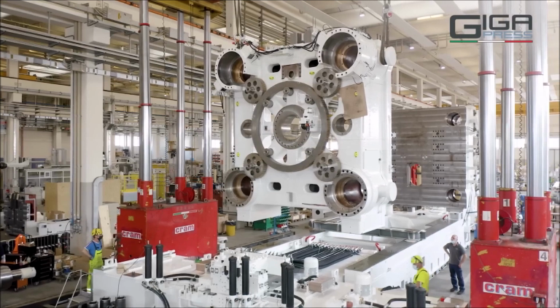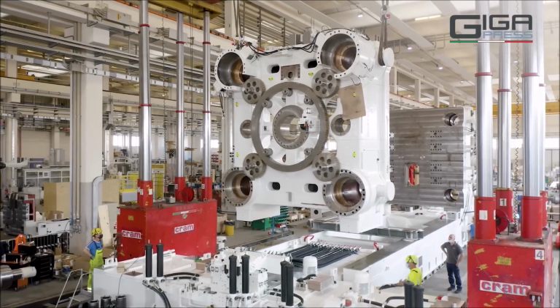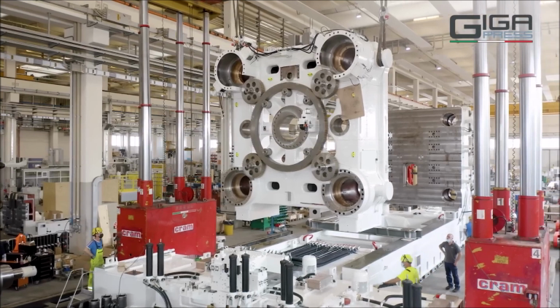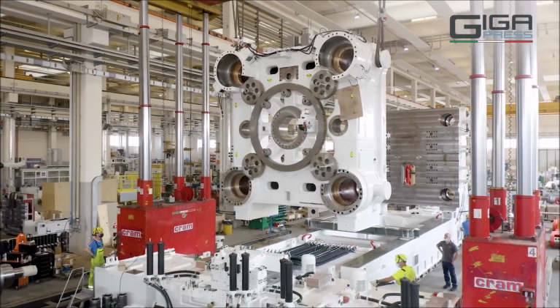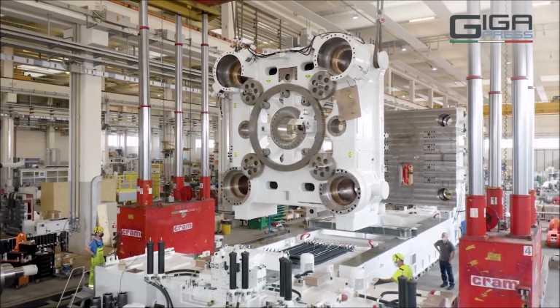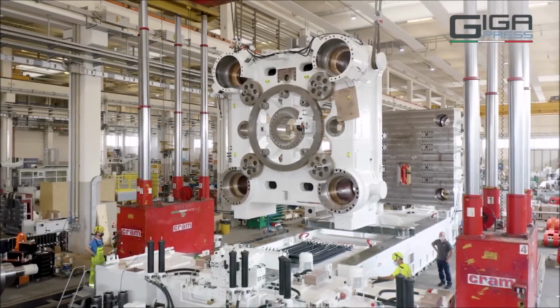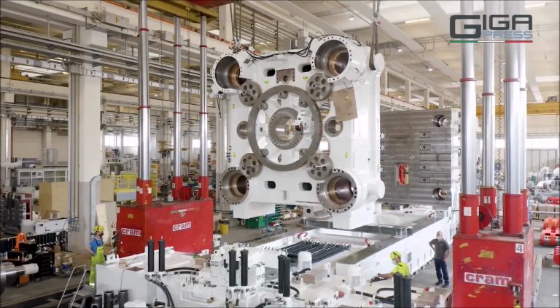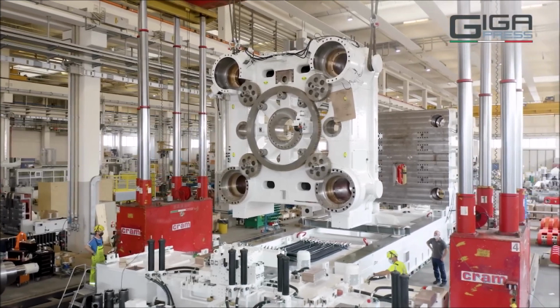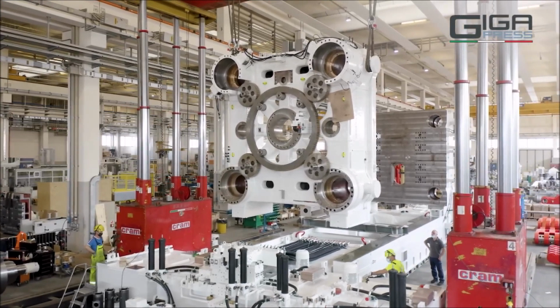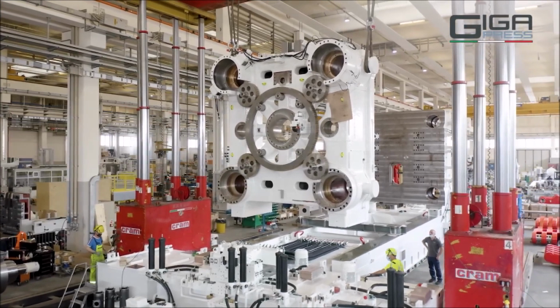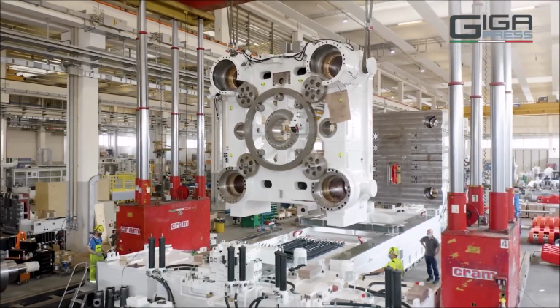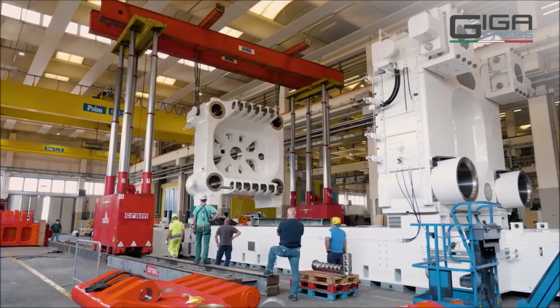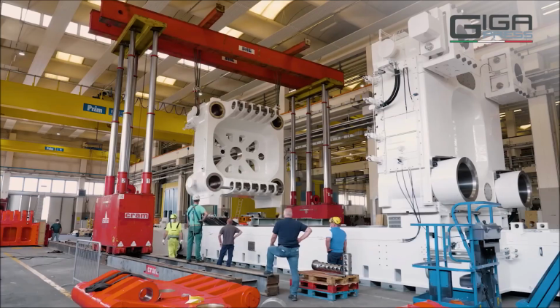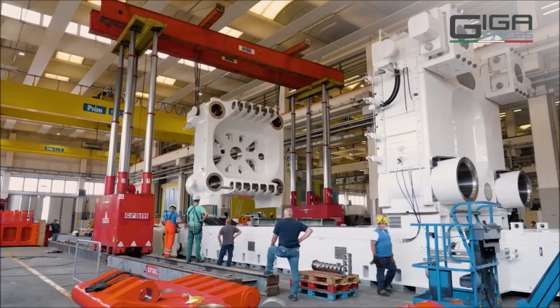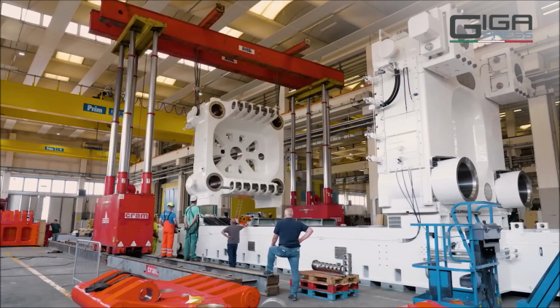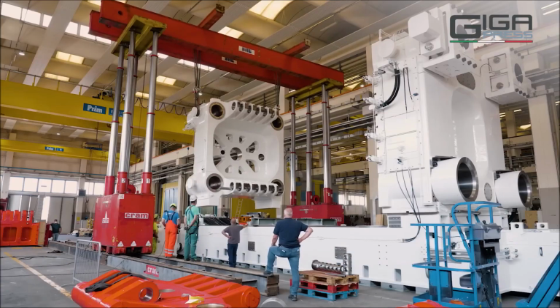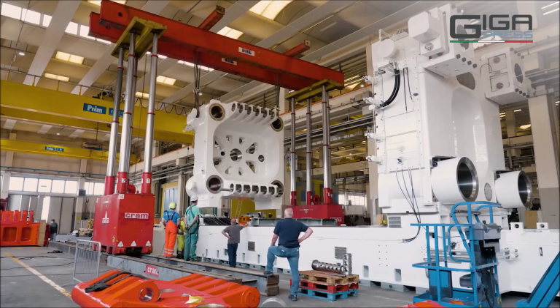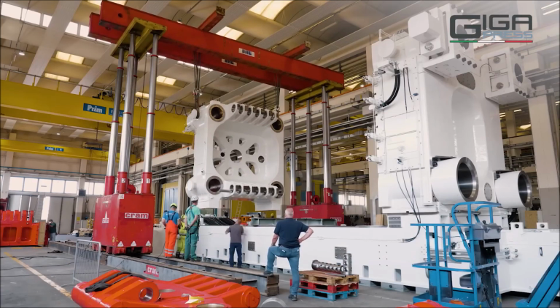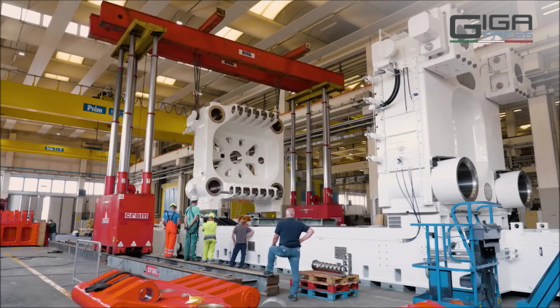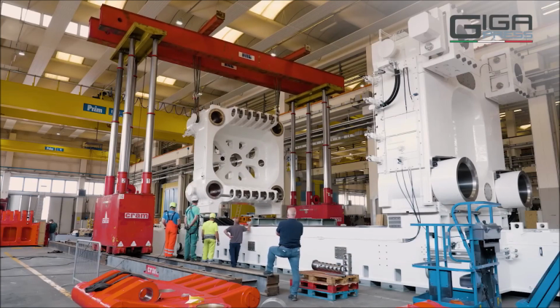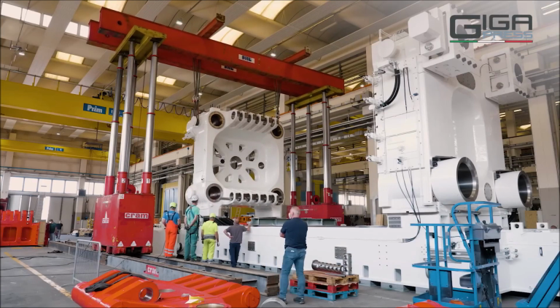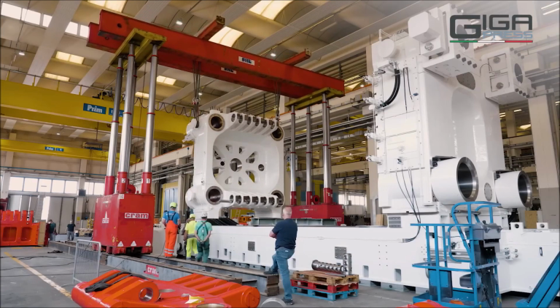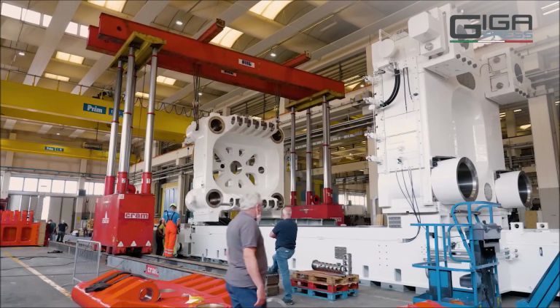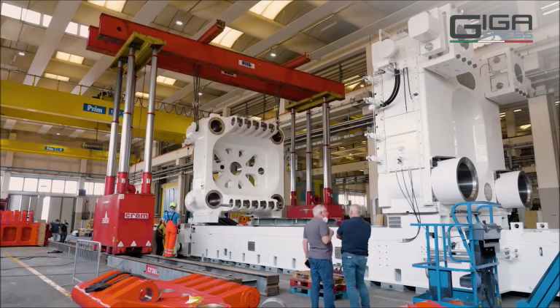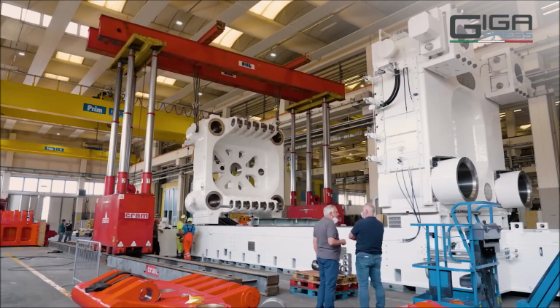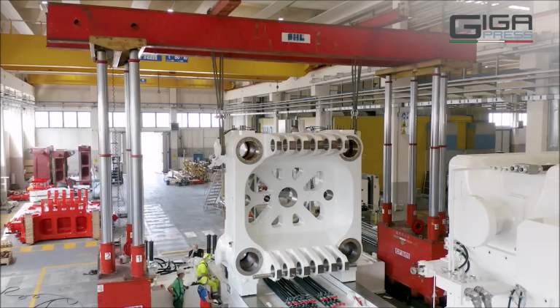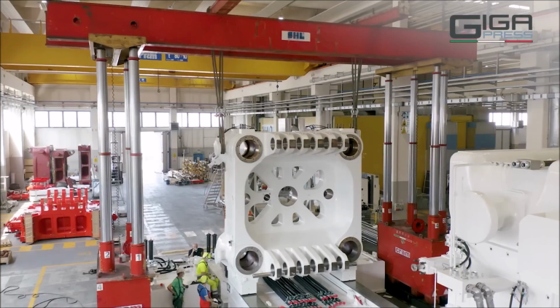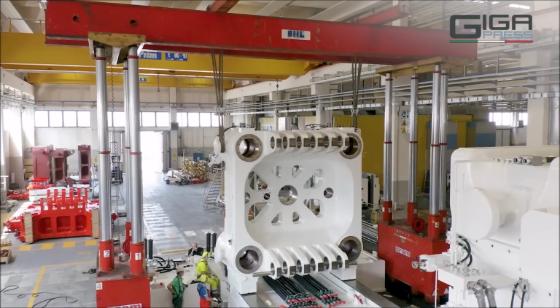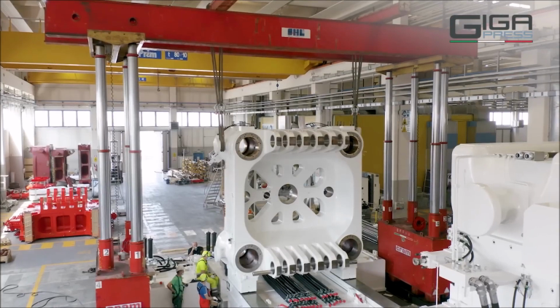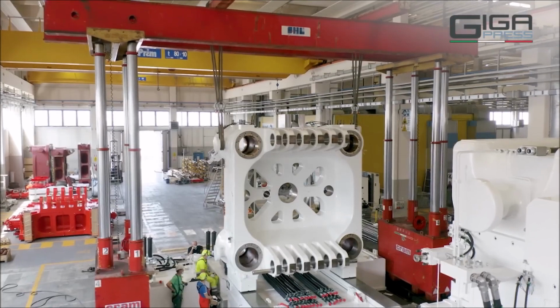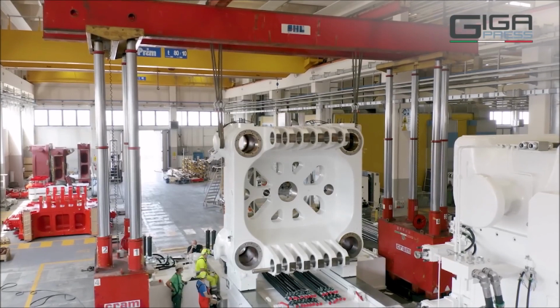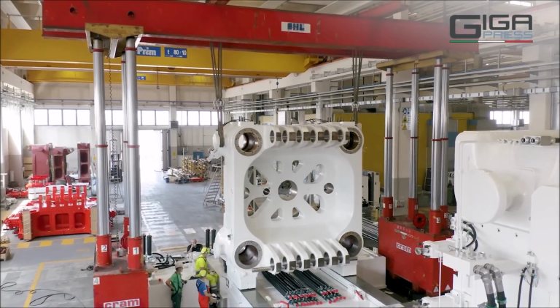This is Armin Harayan from torquenews.com. Please subscribe to our channel for daily Tesla news, ring the bell so you don't miss my next coverage, and see you soon in our next report.